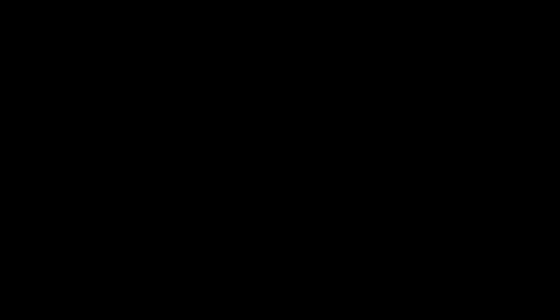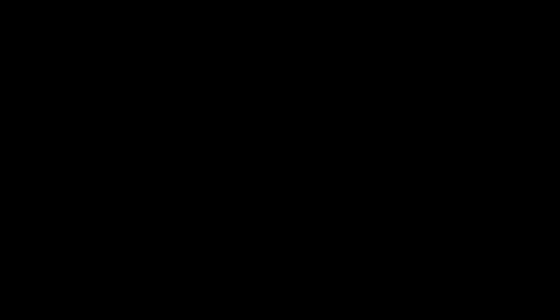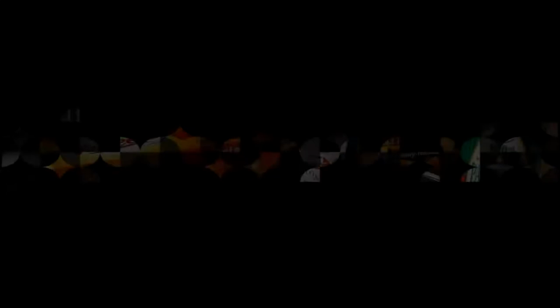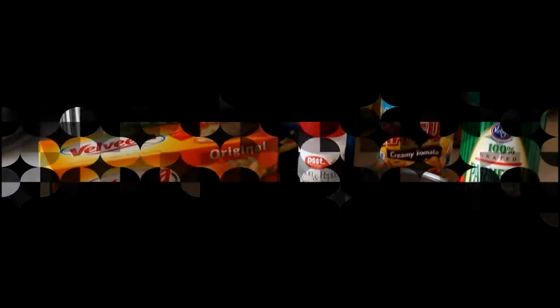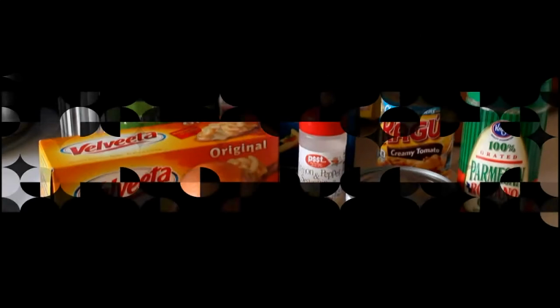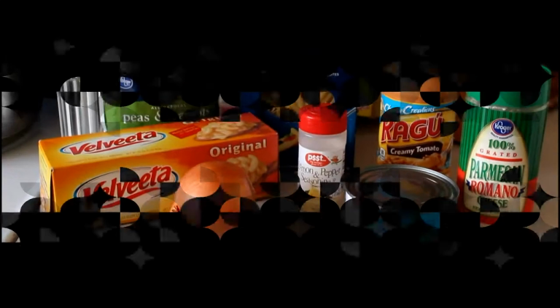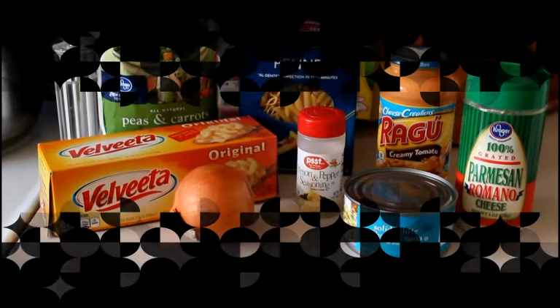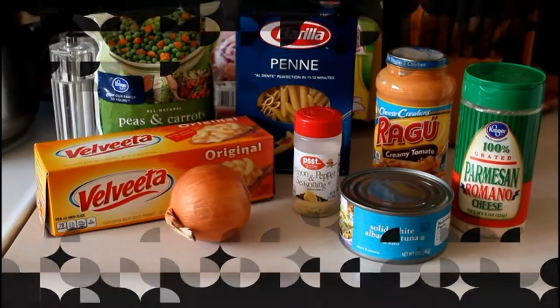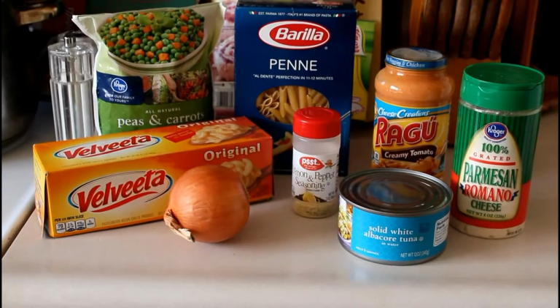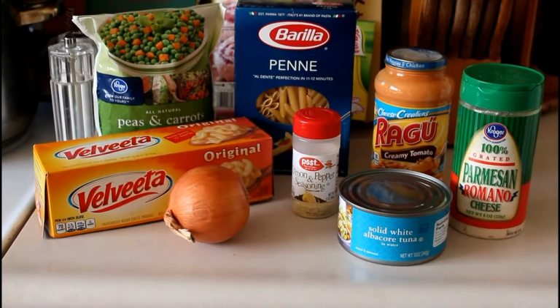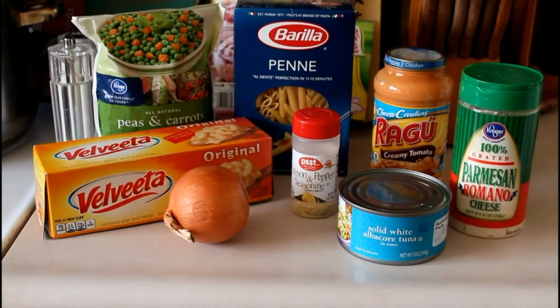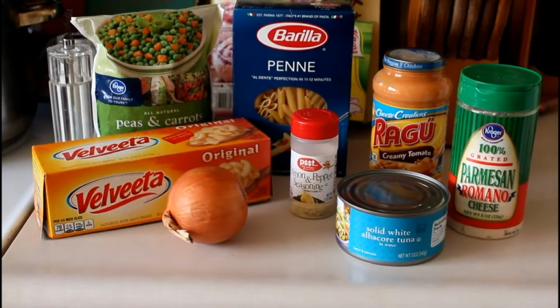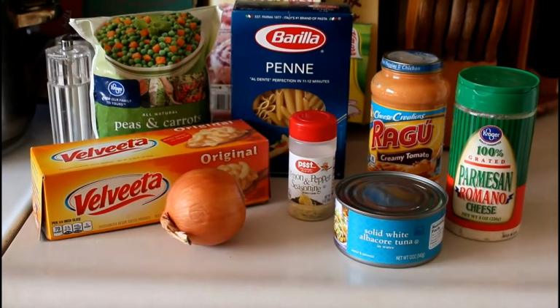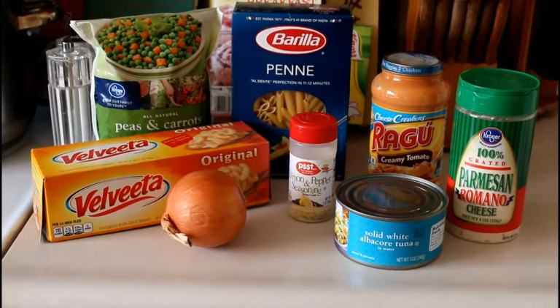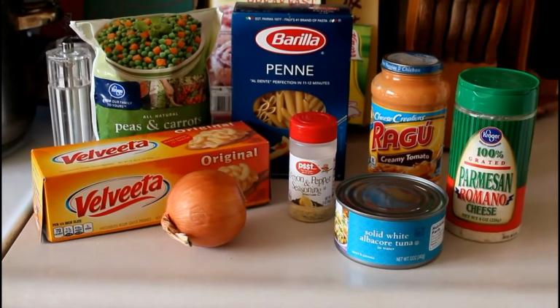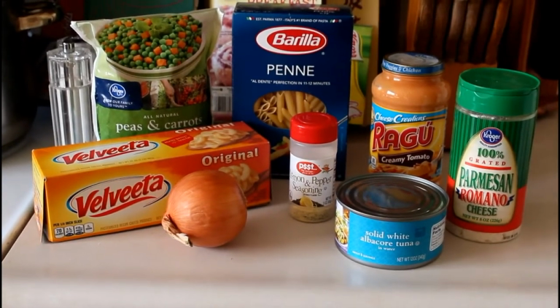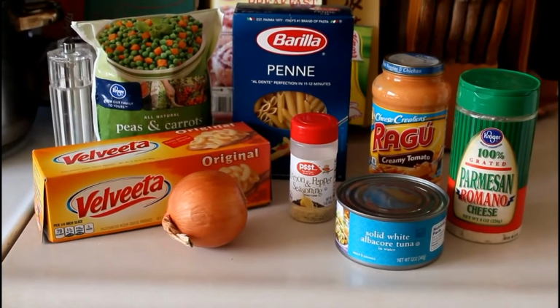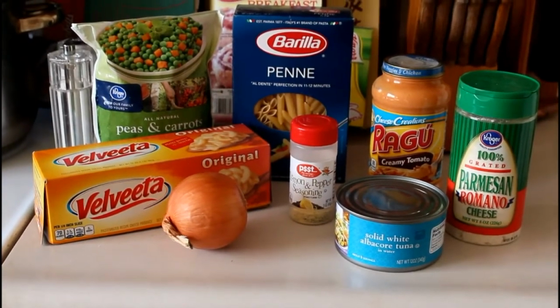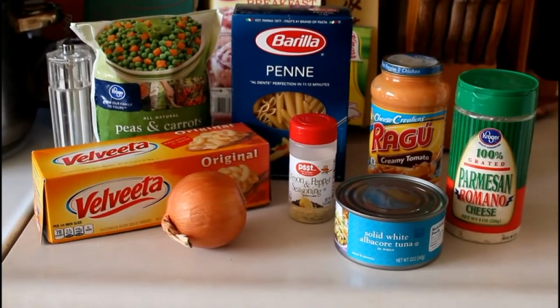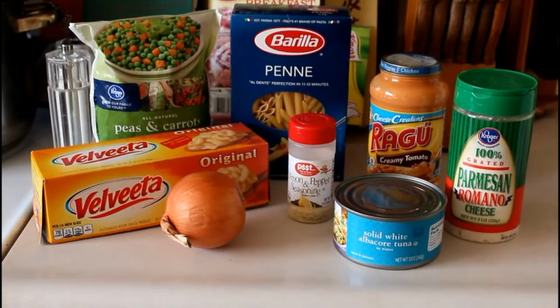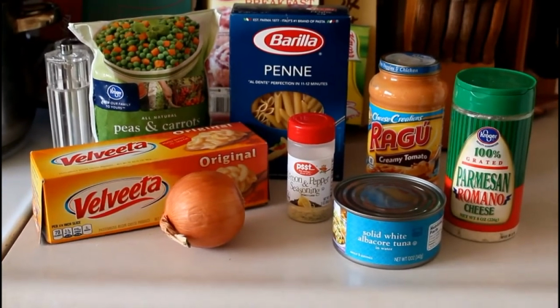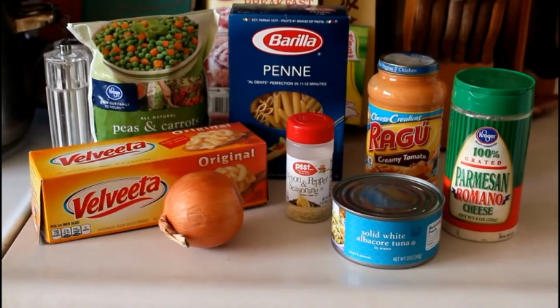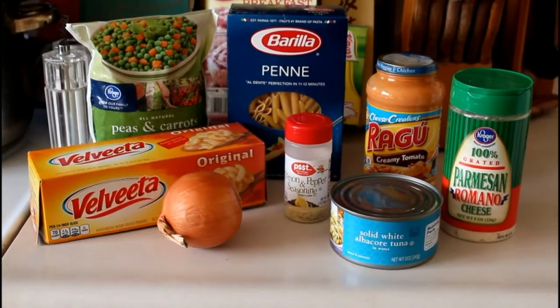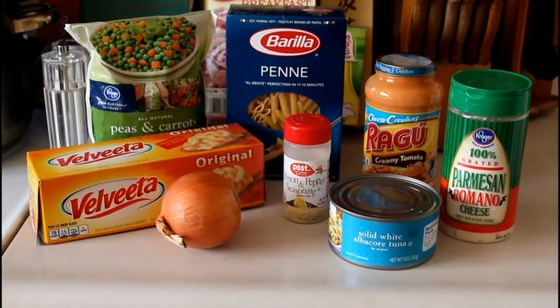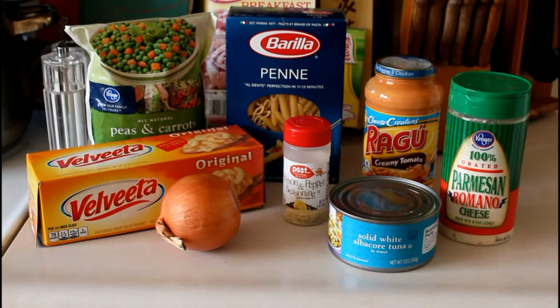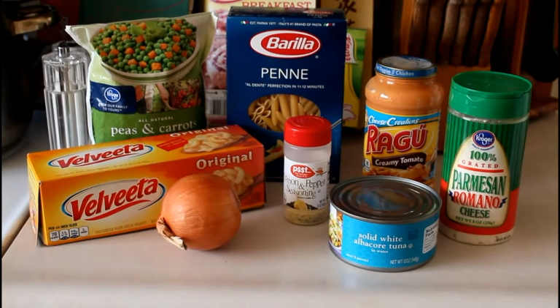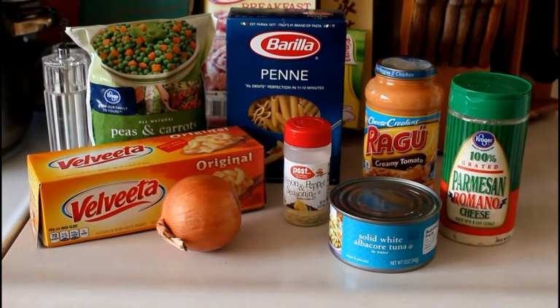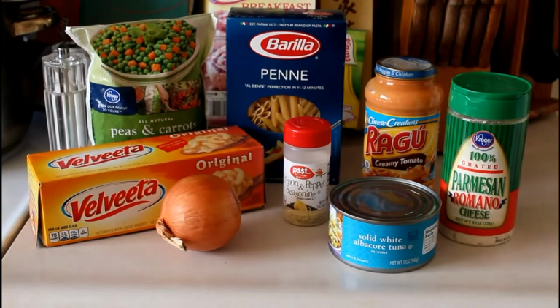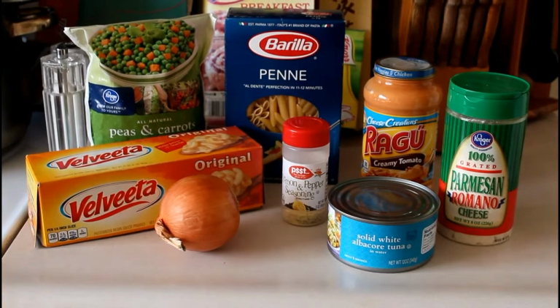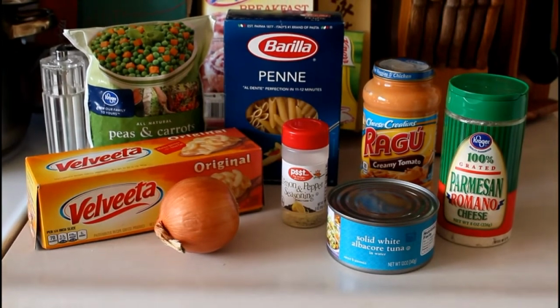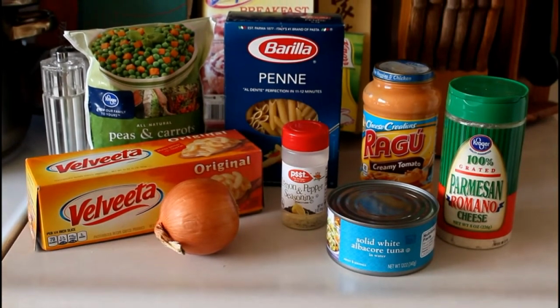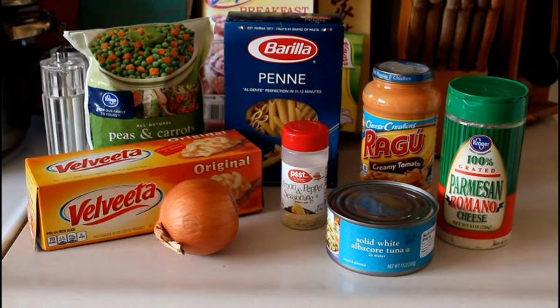I've got a nice Lenten supper recipe for you today. I'm making it for Saturday's supper.